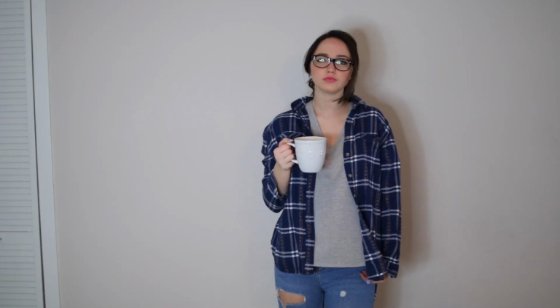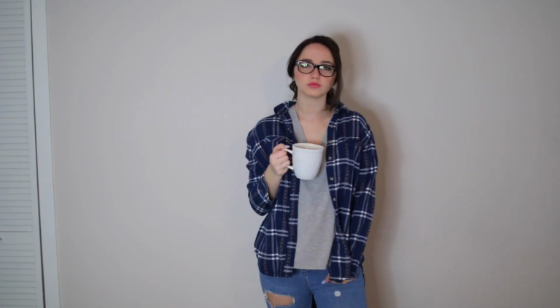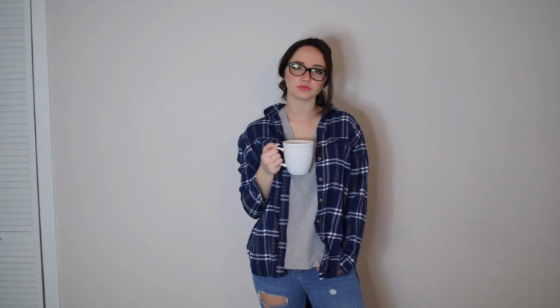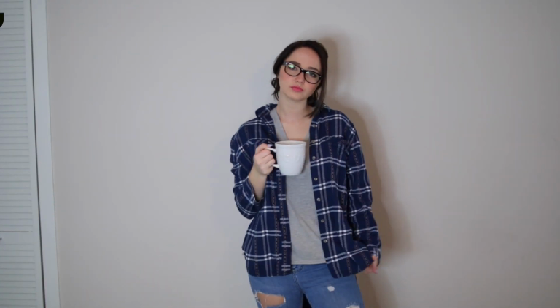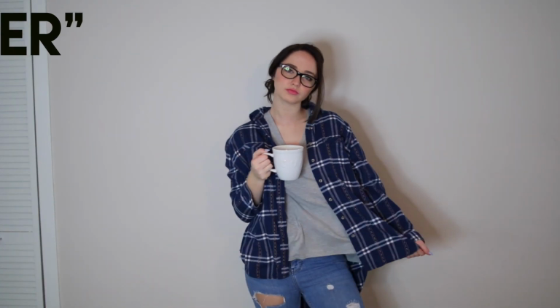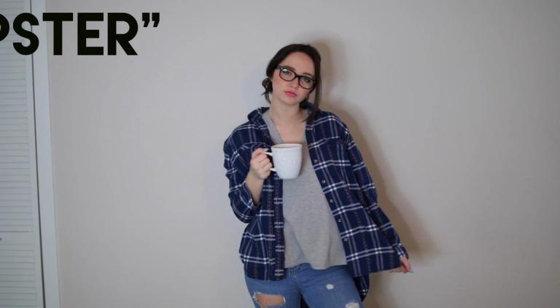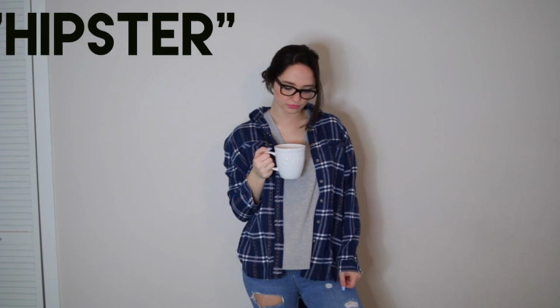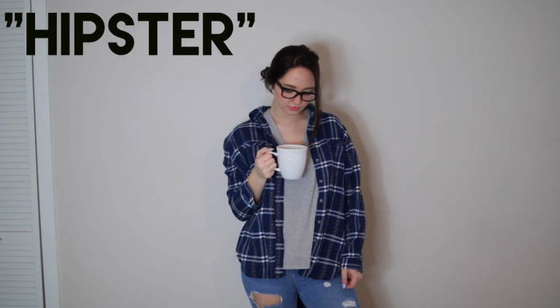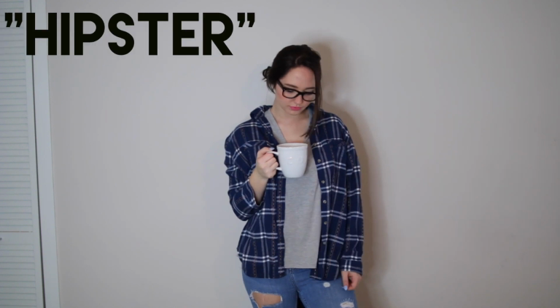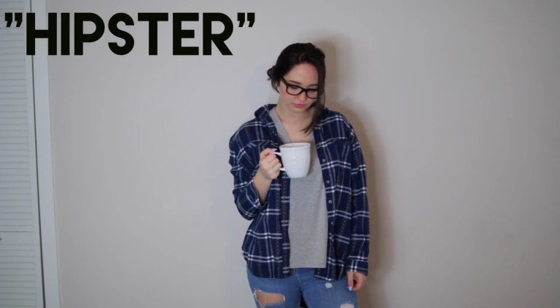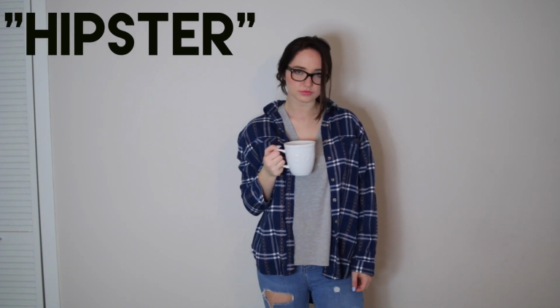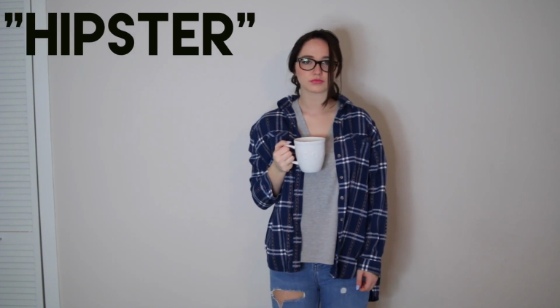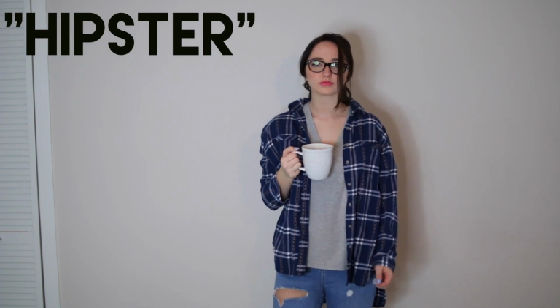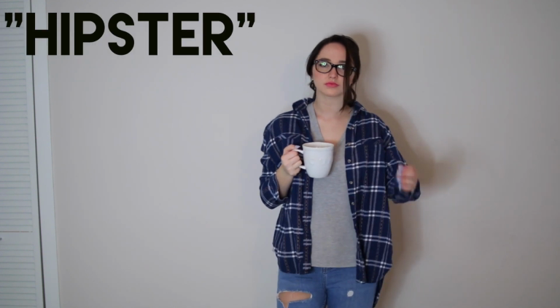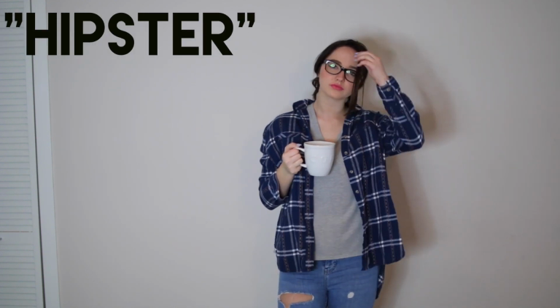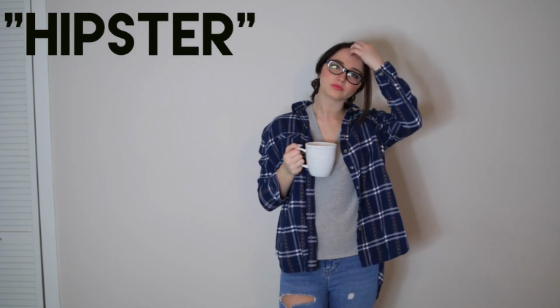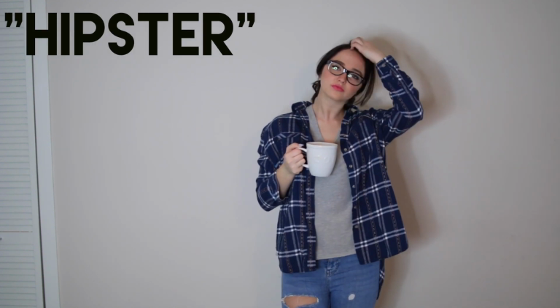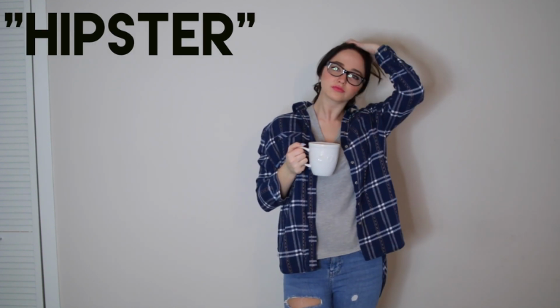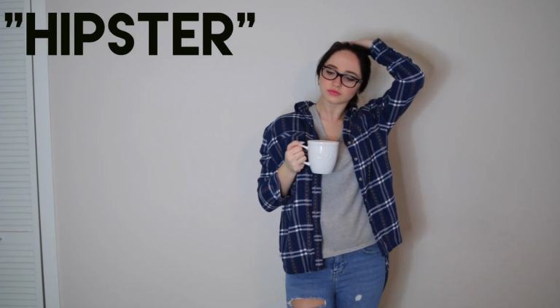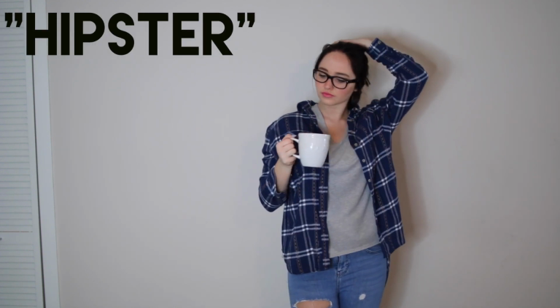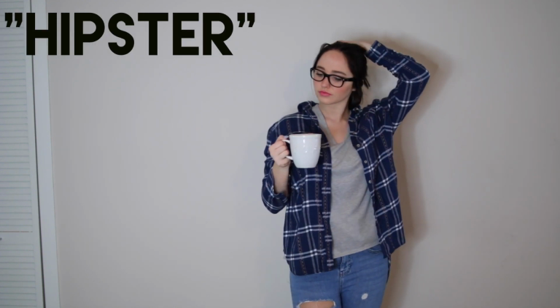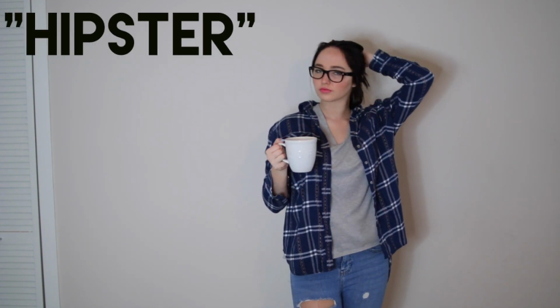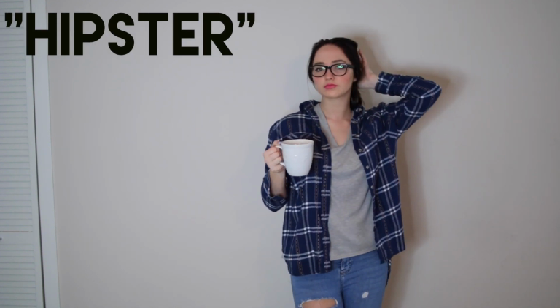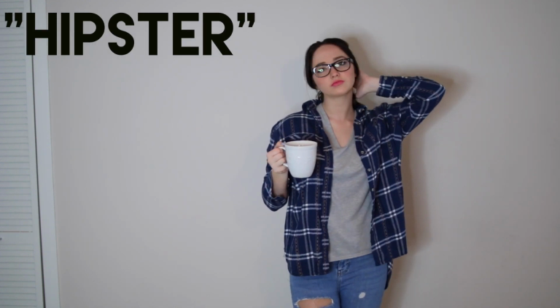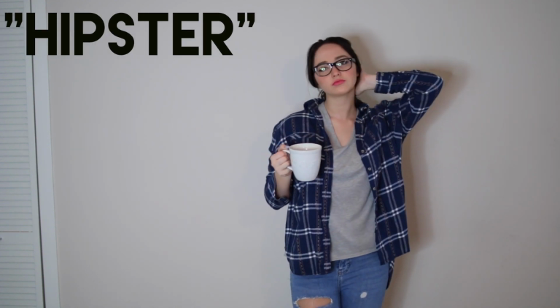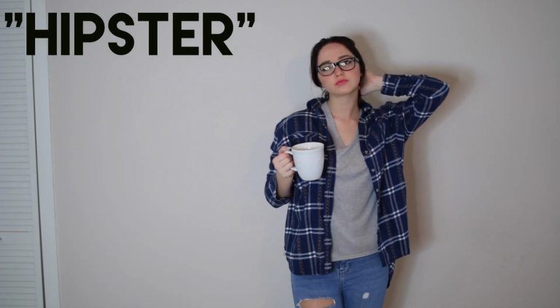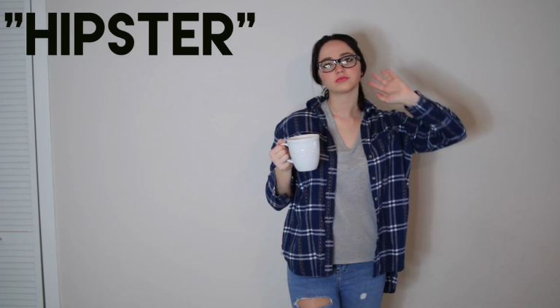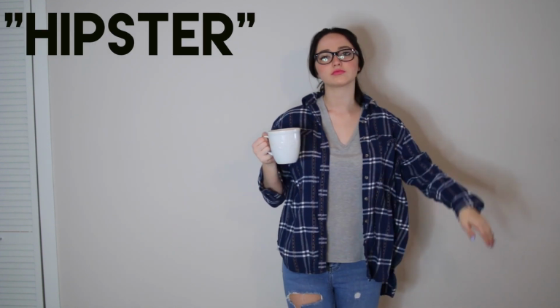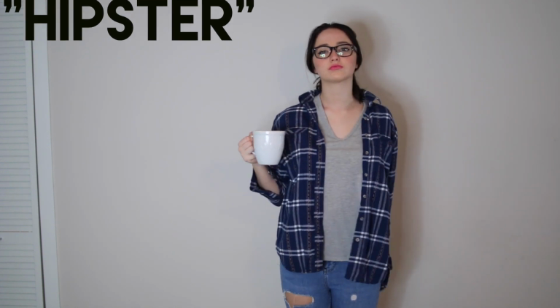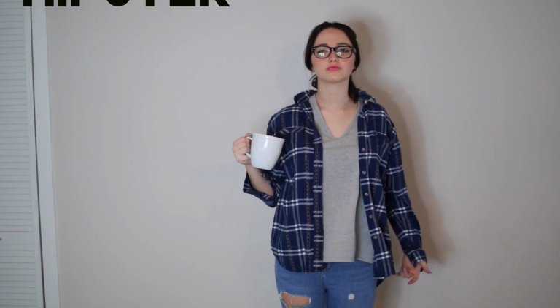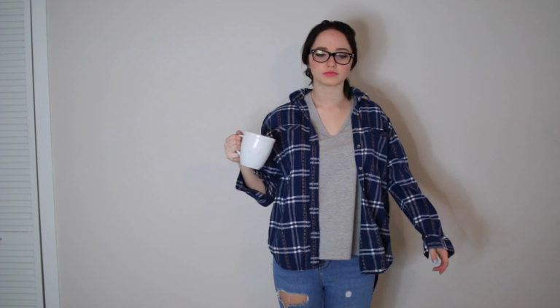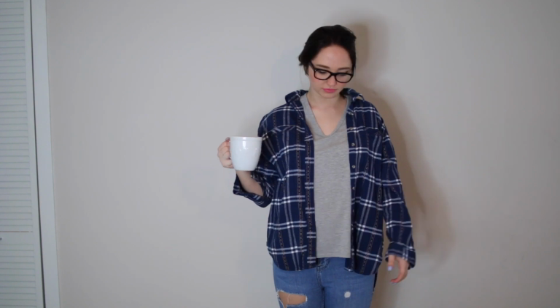The next costume is the hipster. So of course you have to wear some glasses, carry a free coffee mug, wear a flannel, some jeans, and slip-ons.